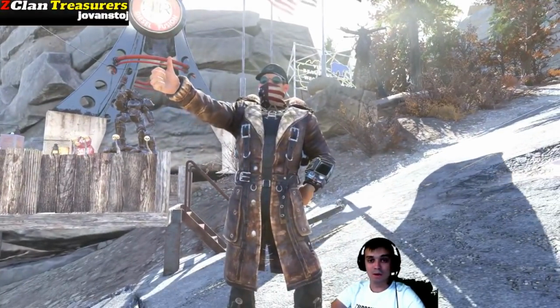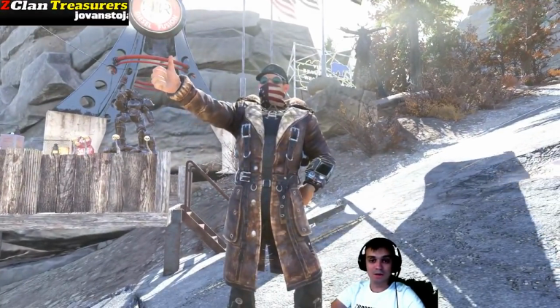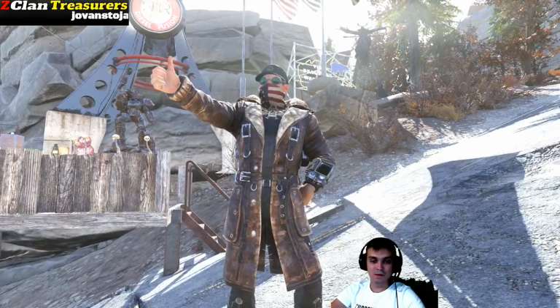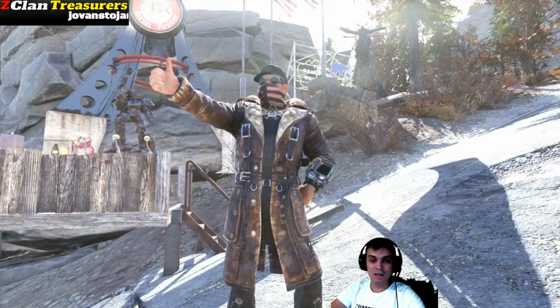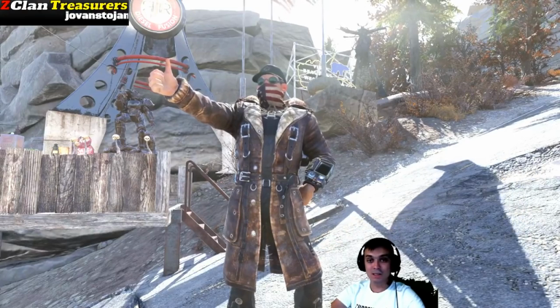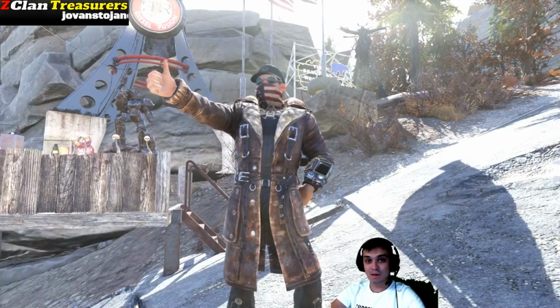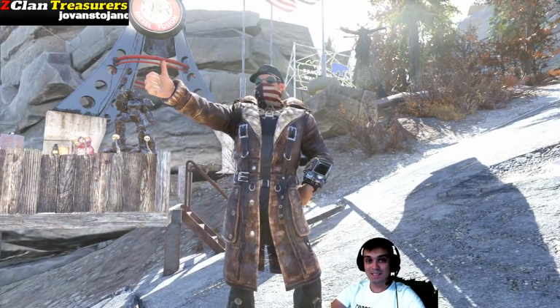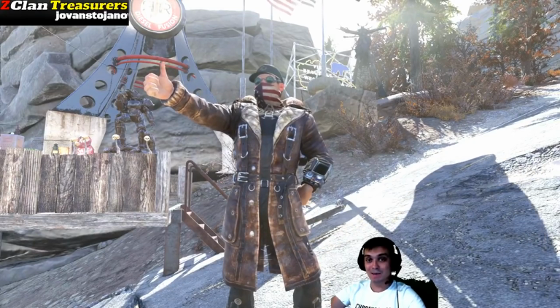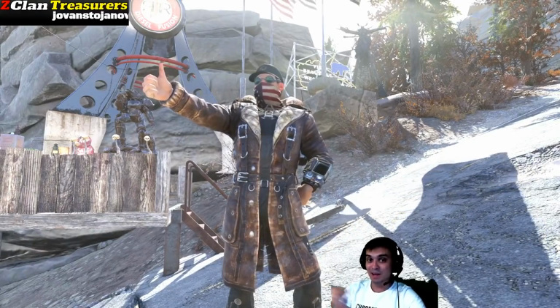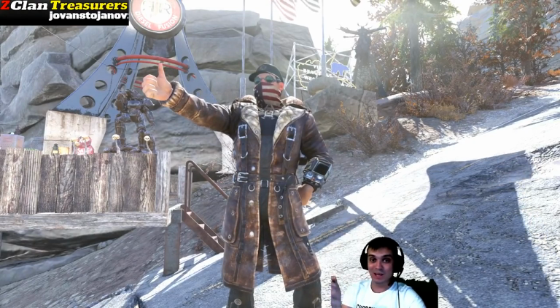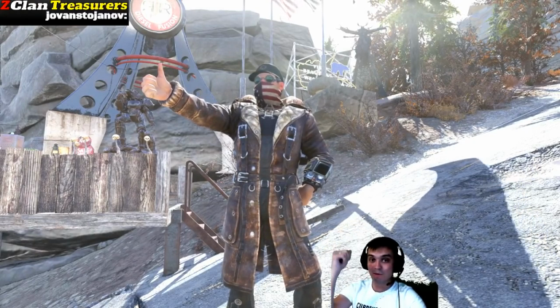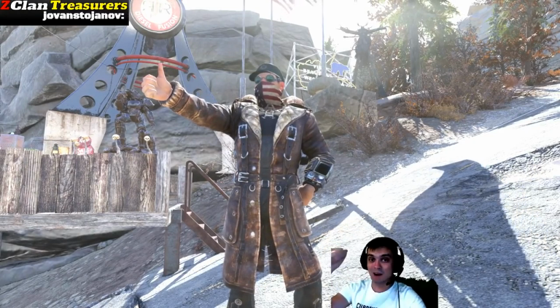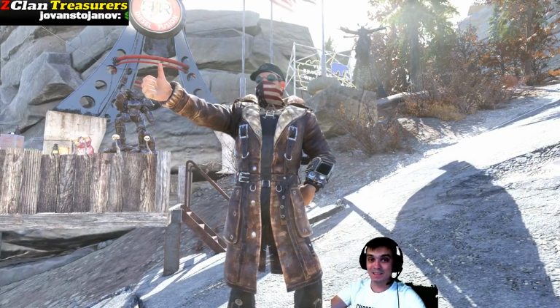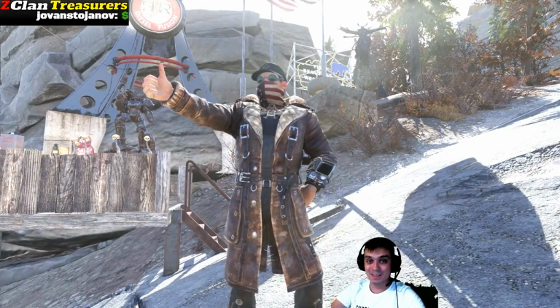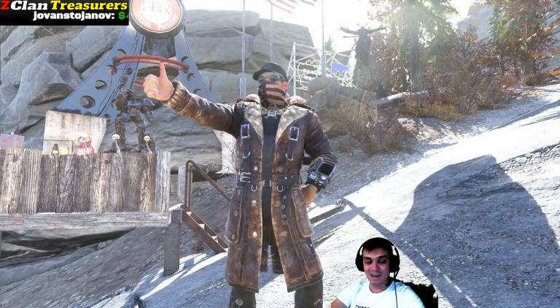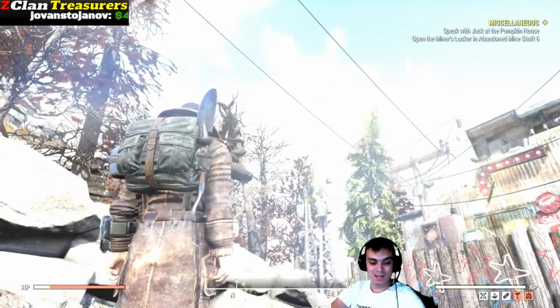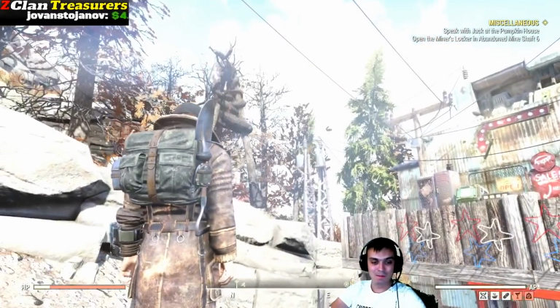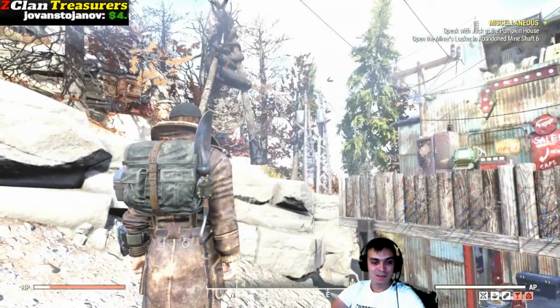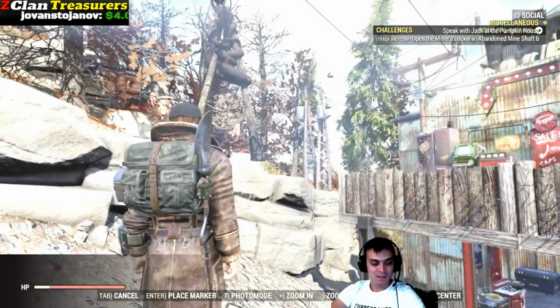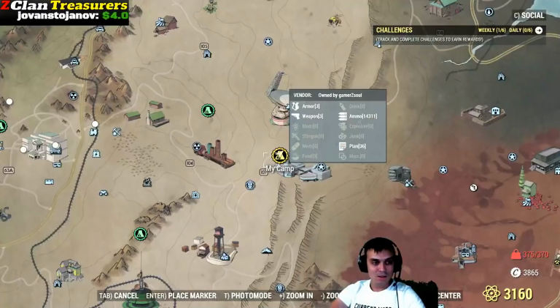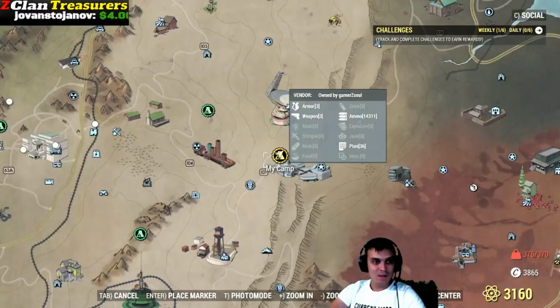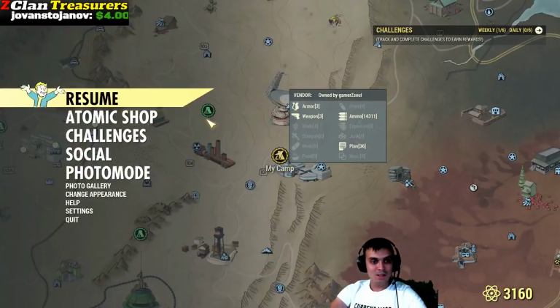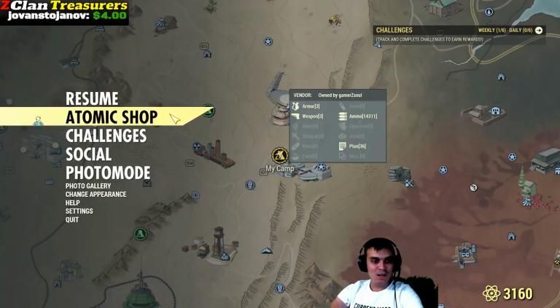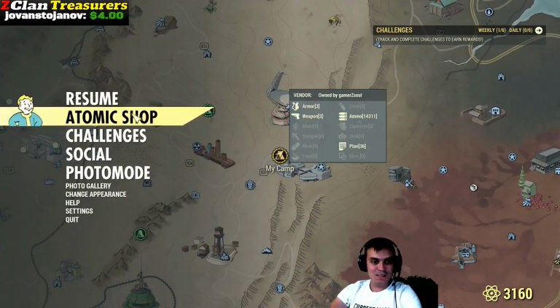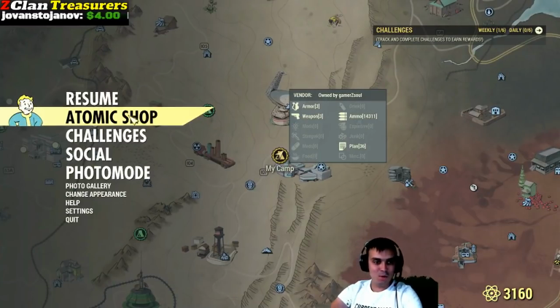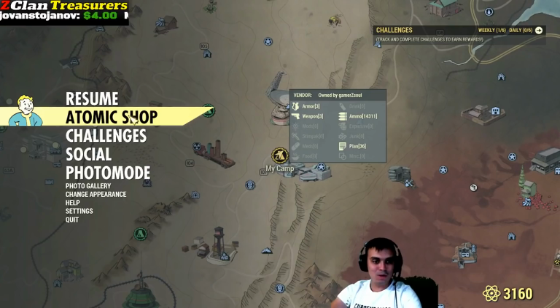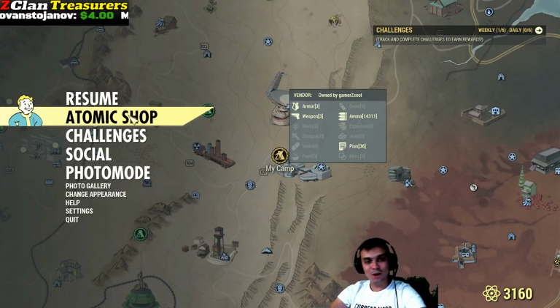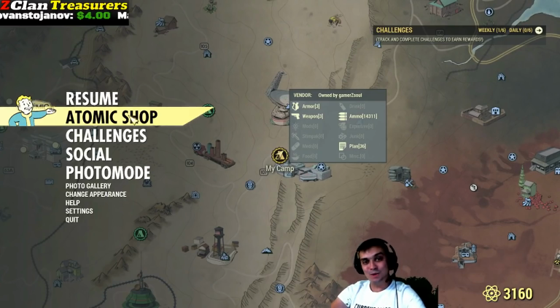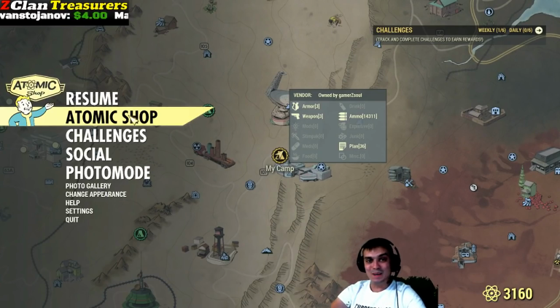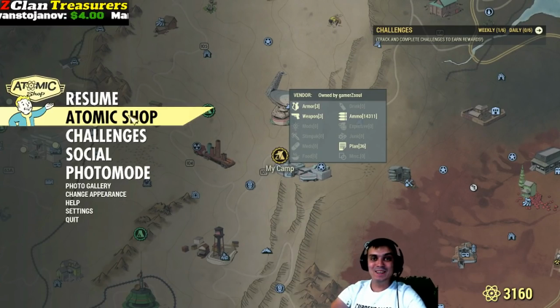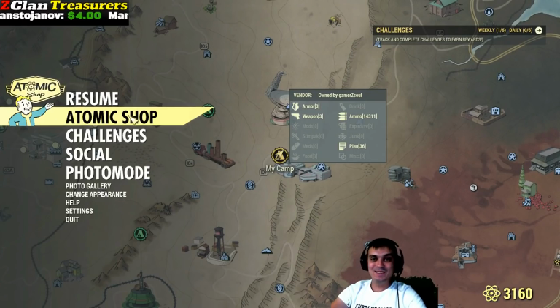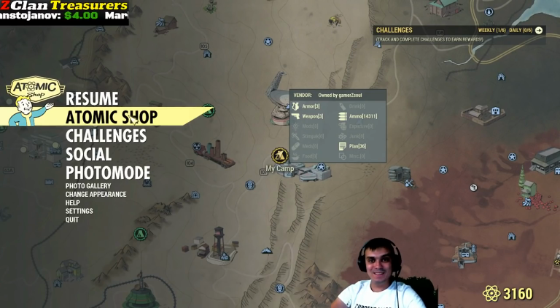Alright, so now let's start and jump right into the Atom Shop. So yeah, let's see what we got on the menu today.